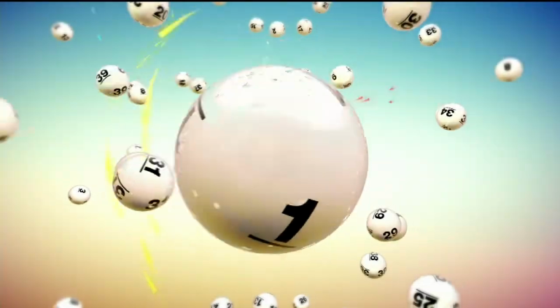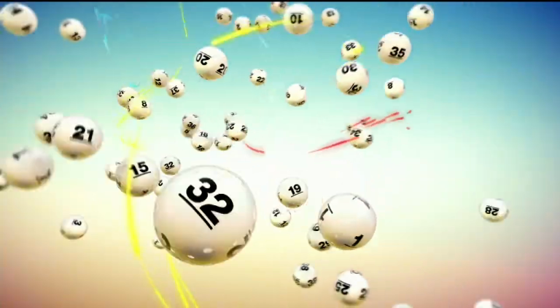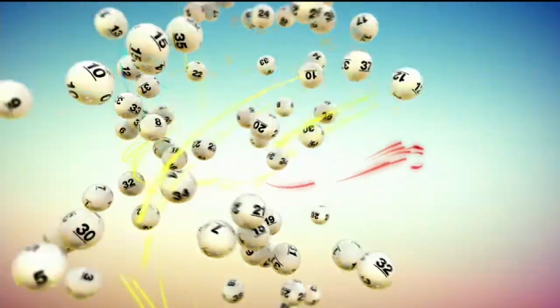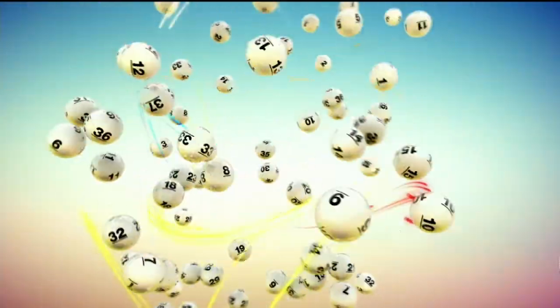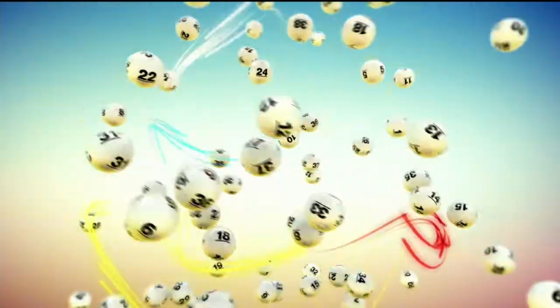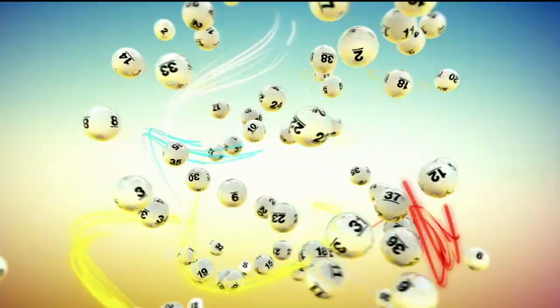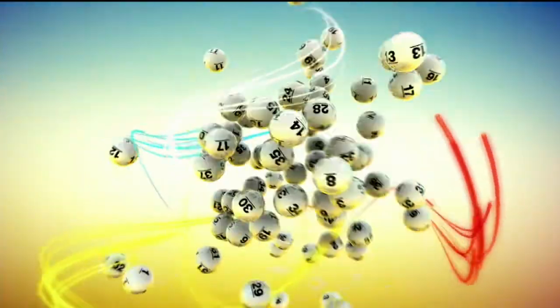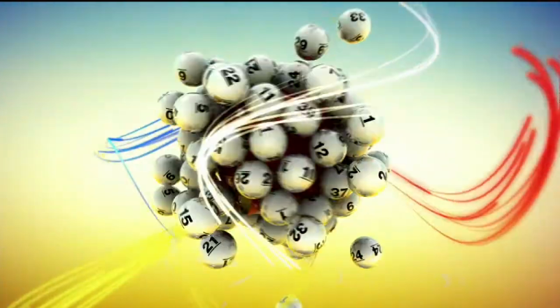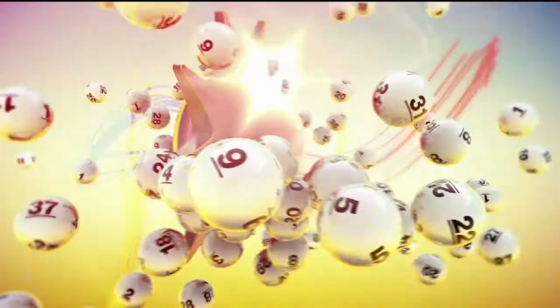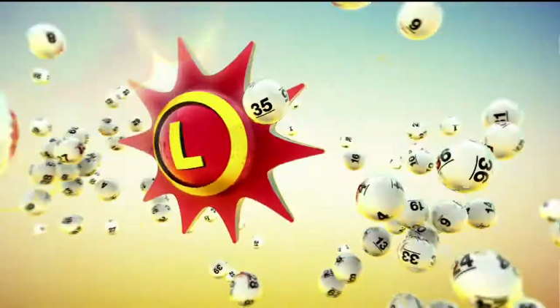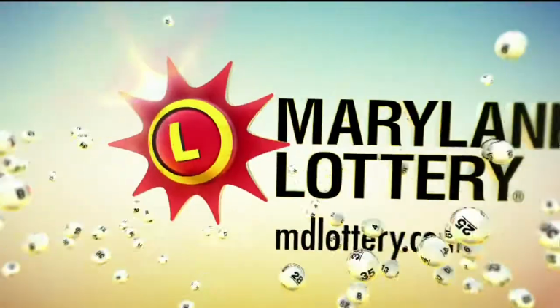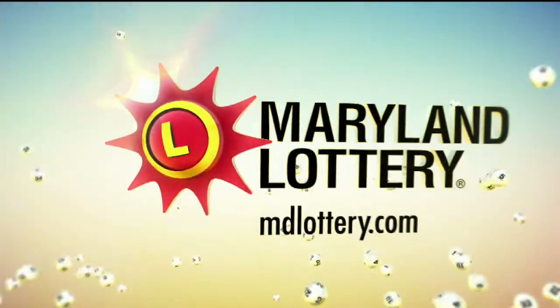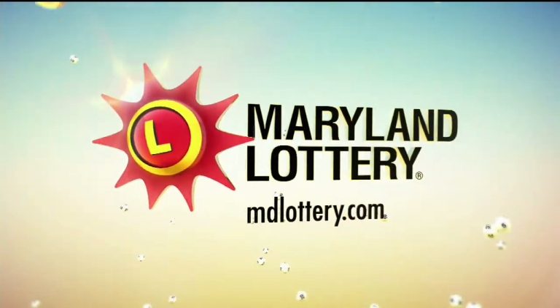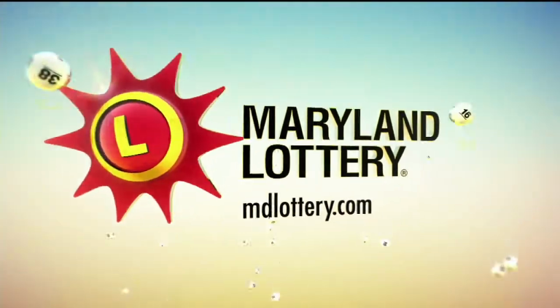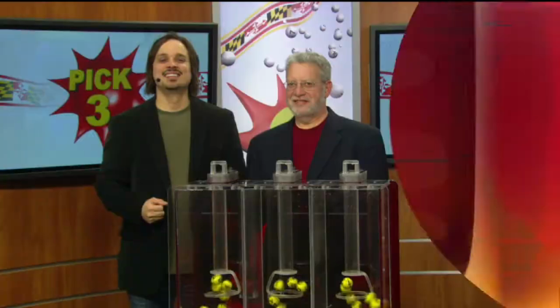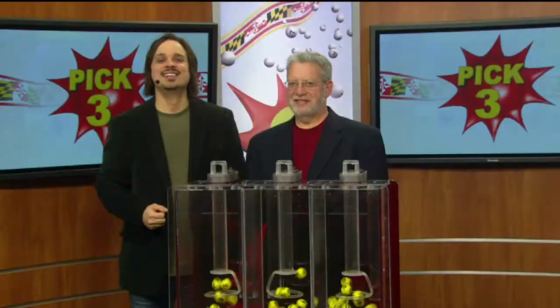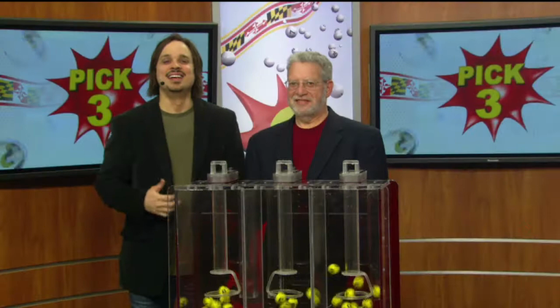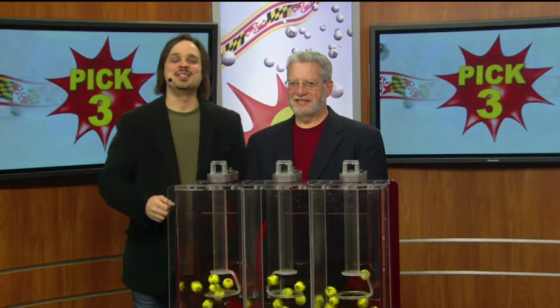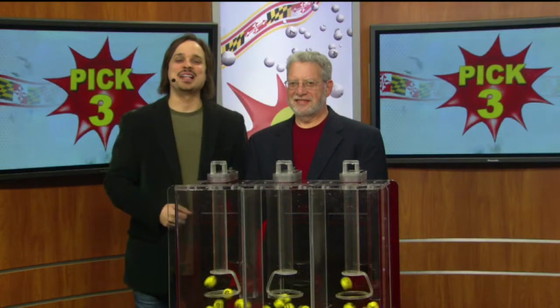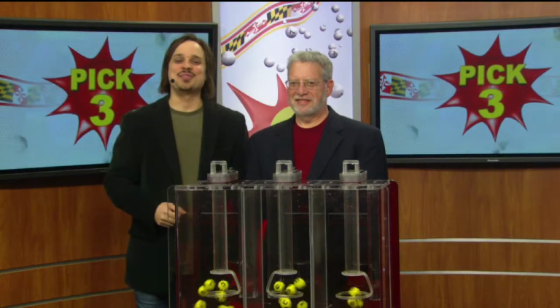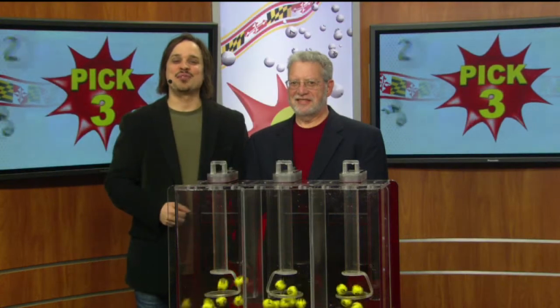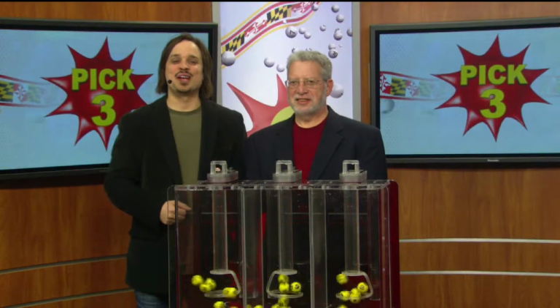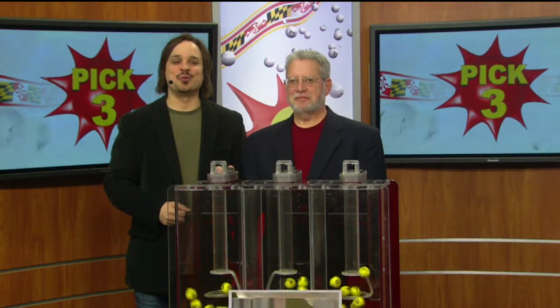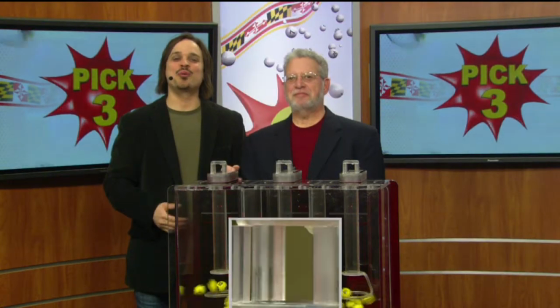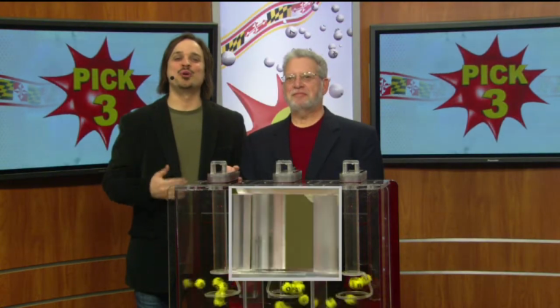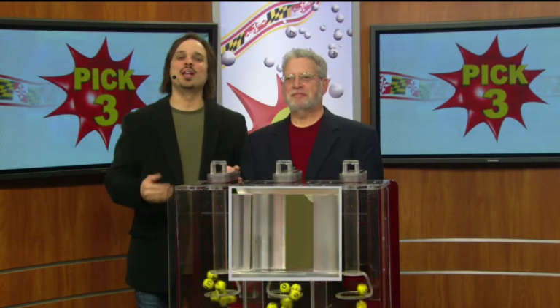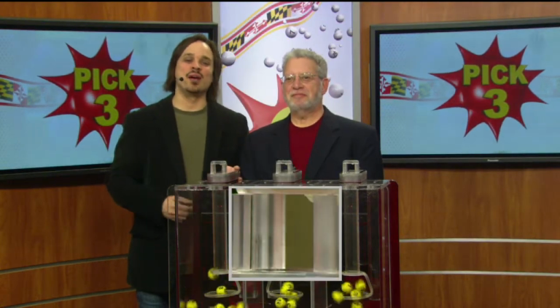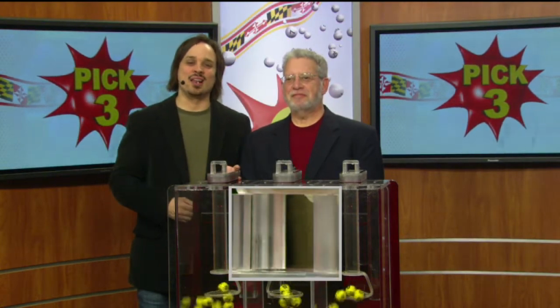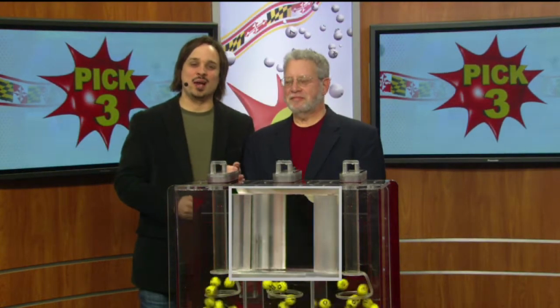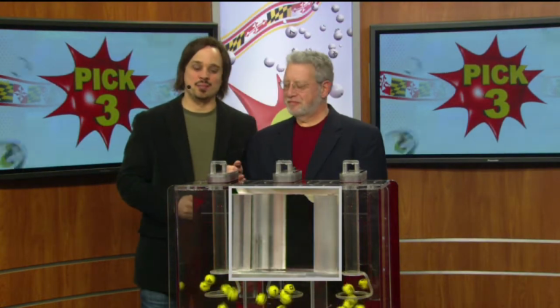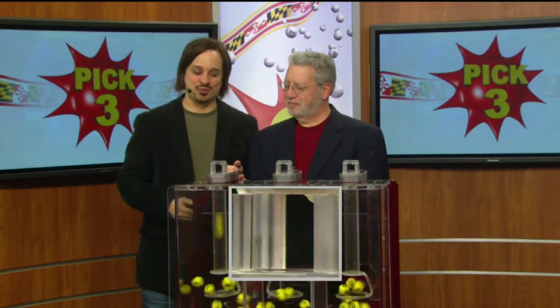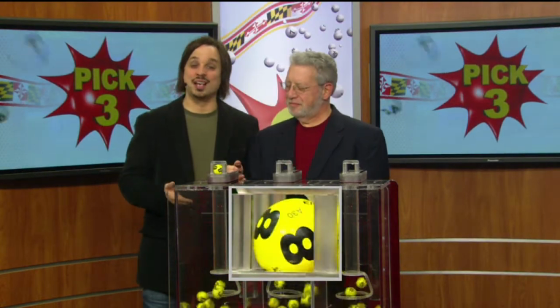The Maryland Lottery lets you stop playing. Hey, it's Matt Davis here for Nutty & Rock with your winning Maryland Lottery numbers for today.